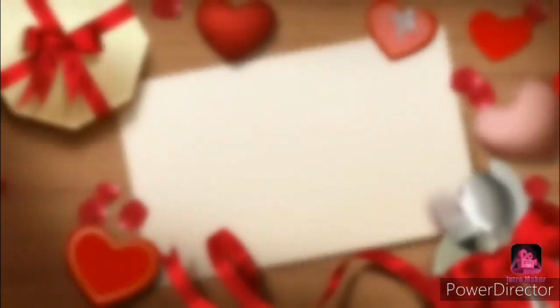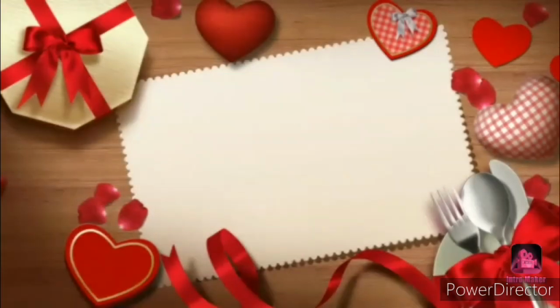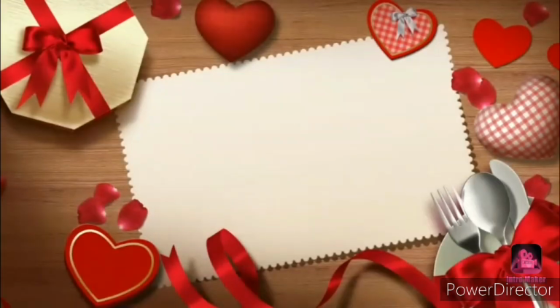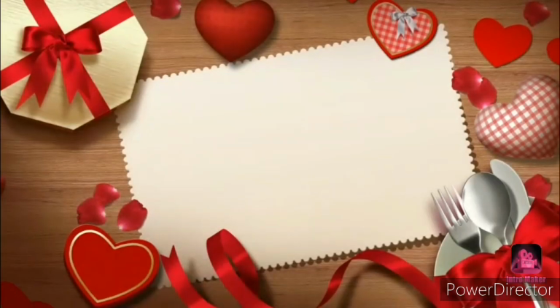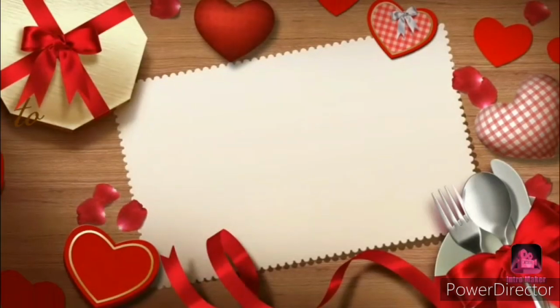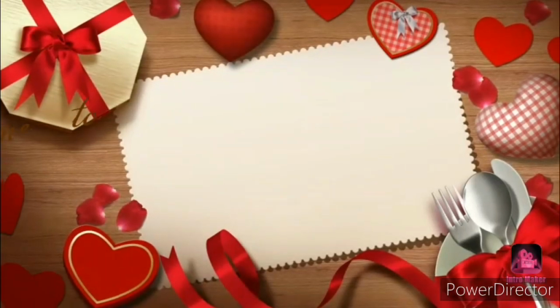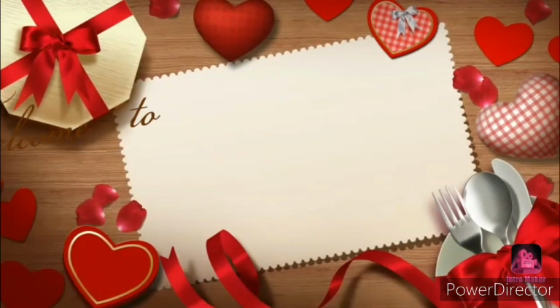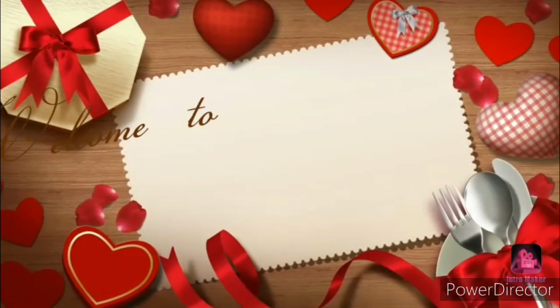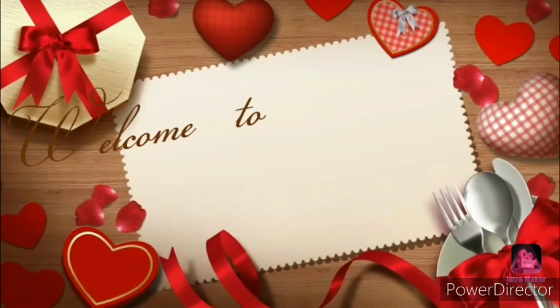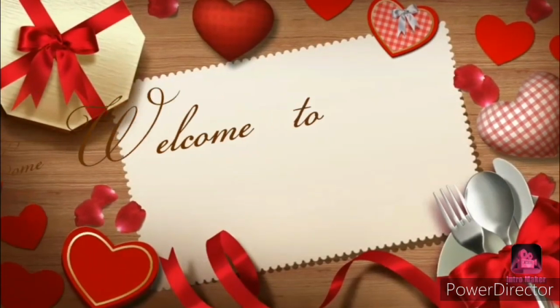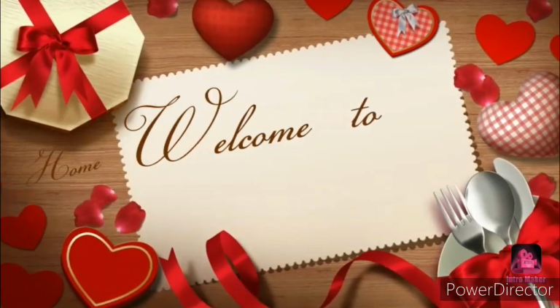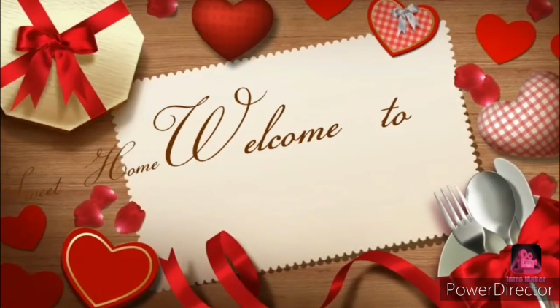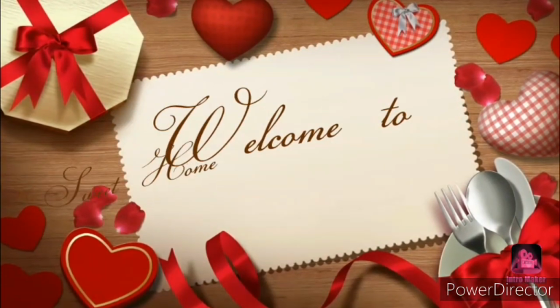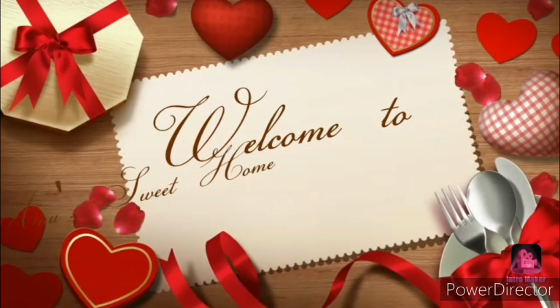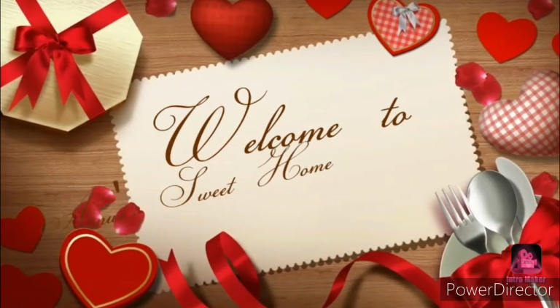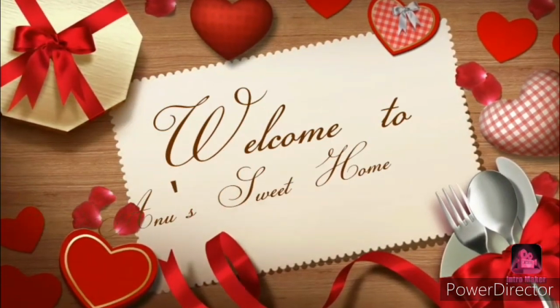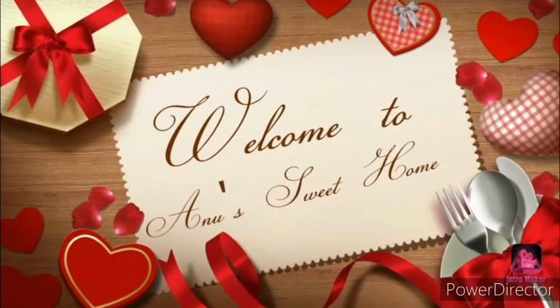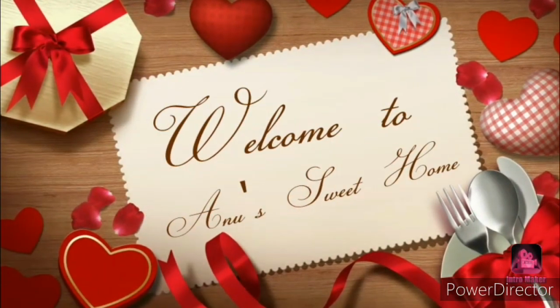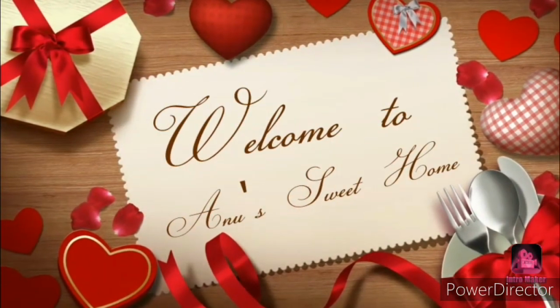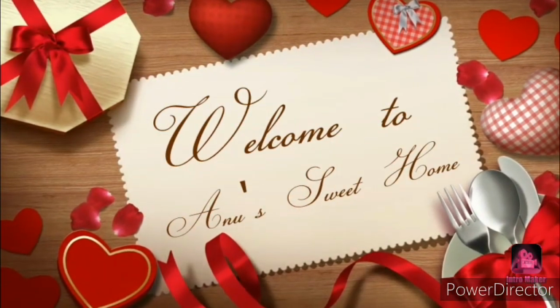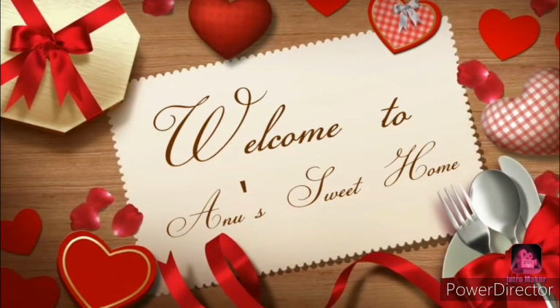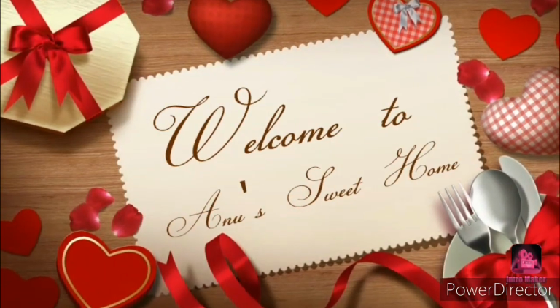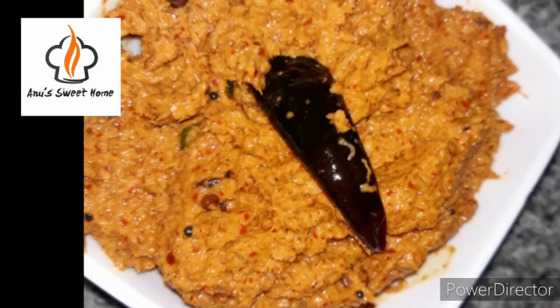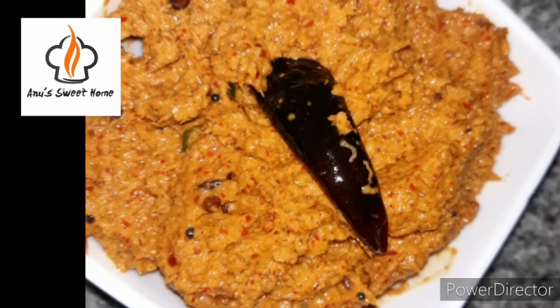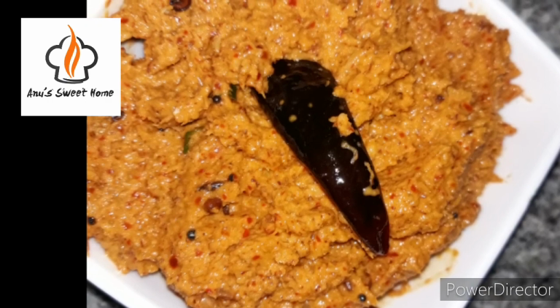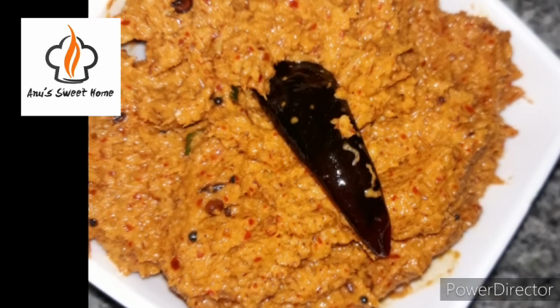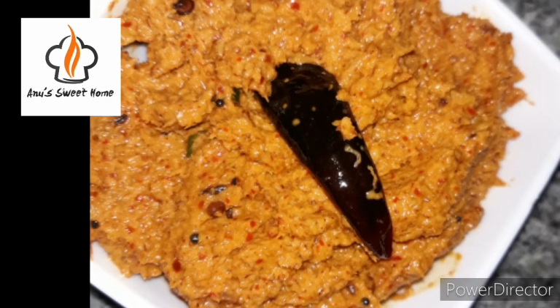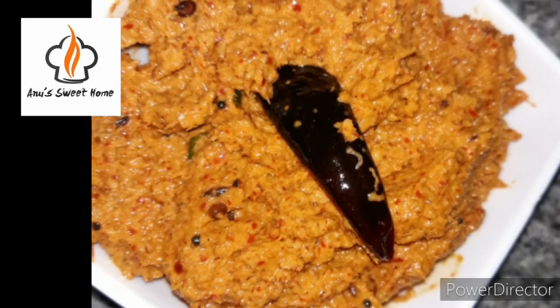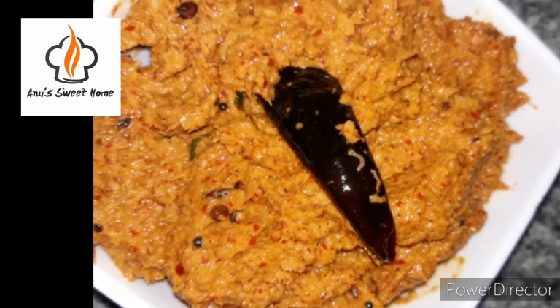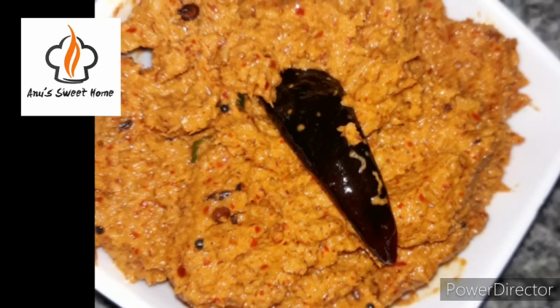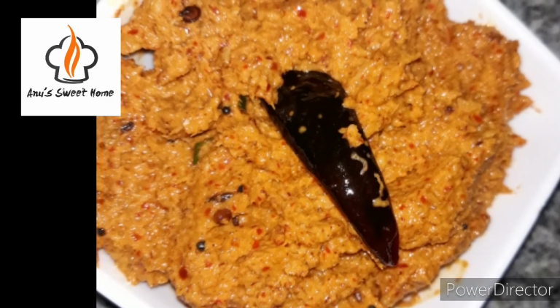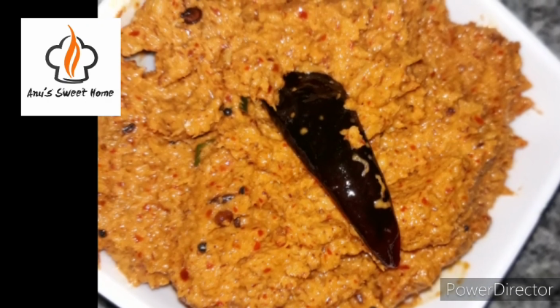Hi viewers, welcome back to our channel. Today, I'm going to try this dish.